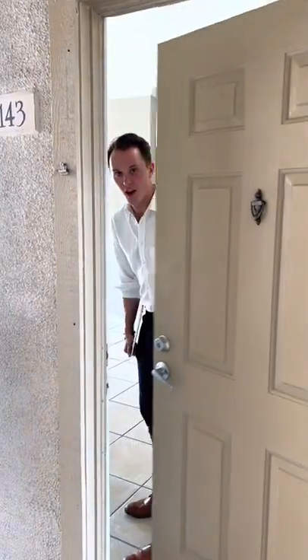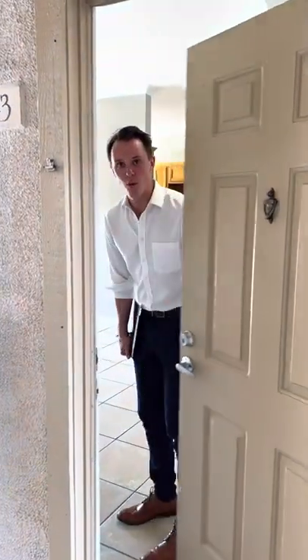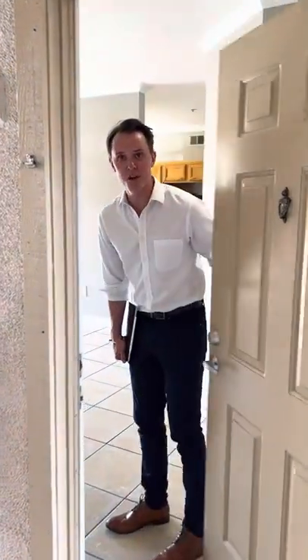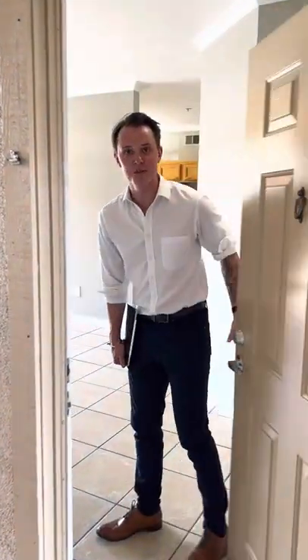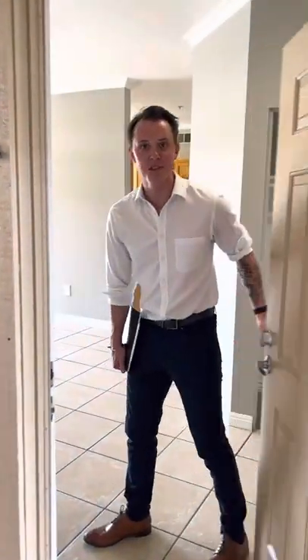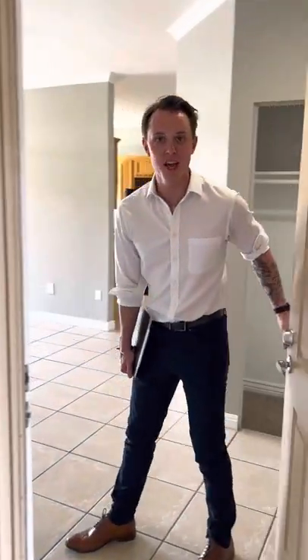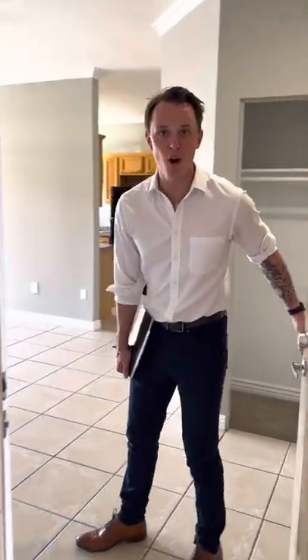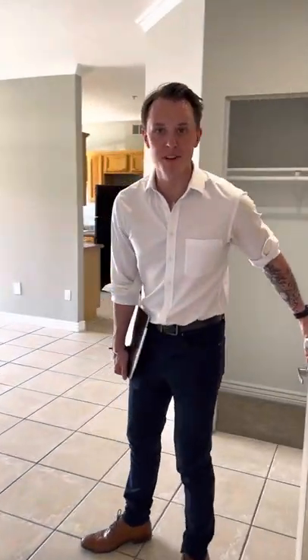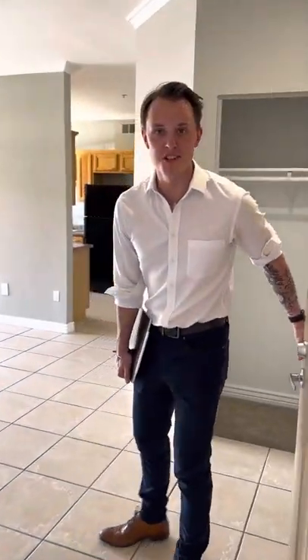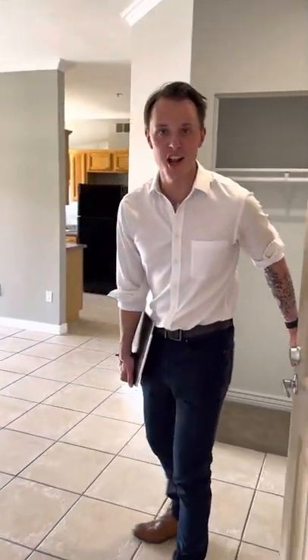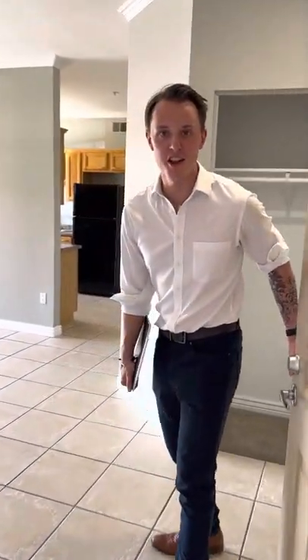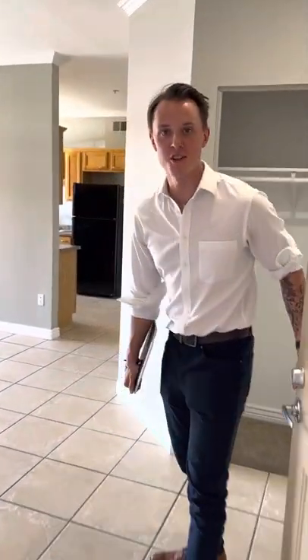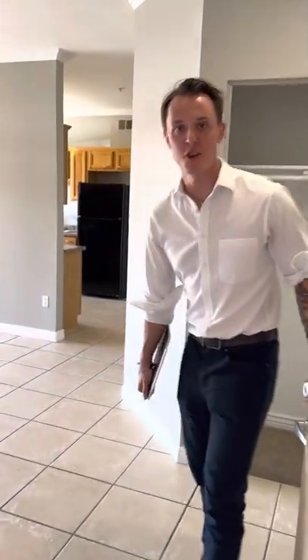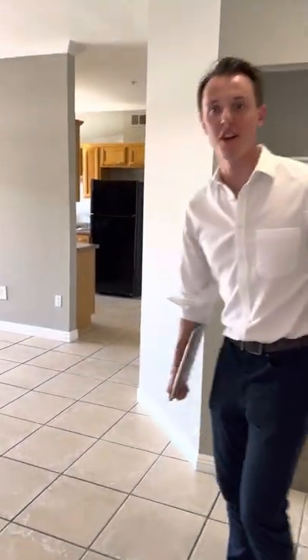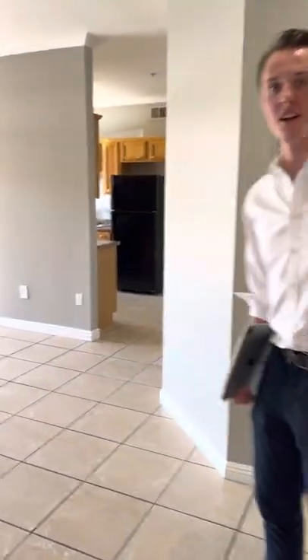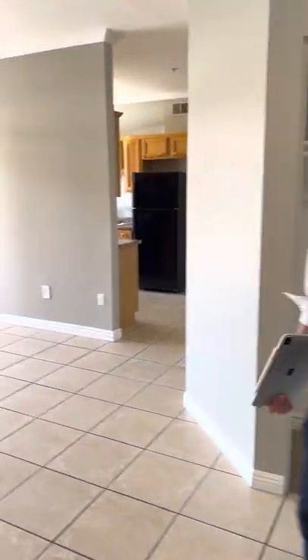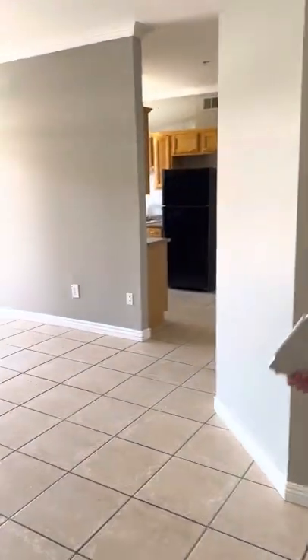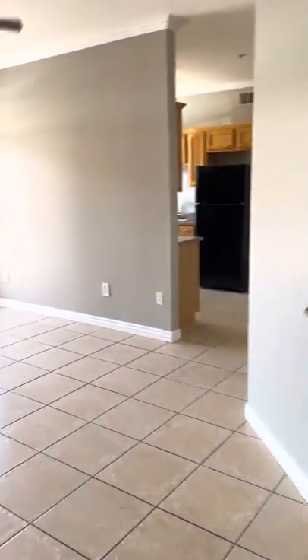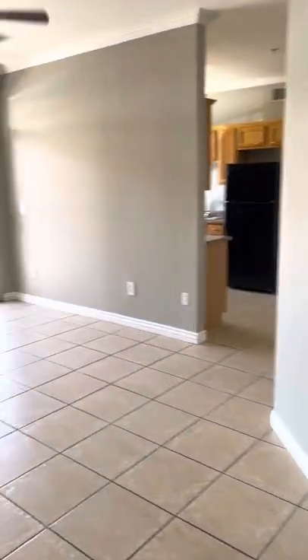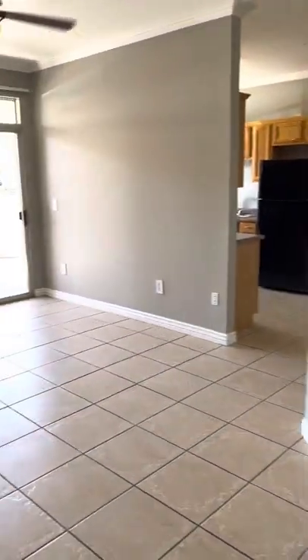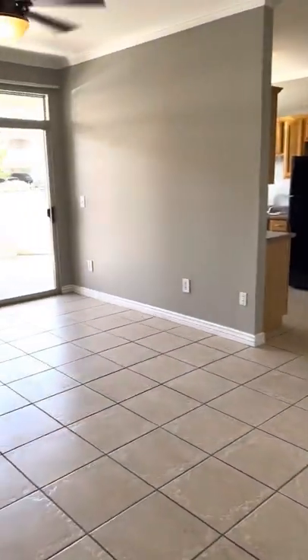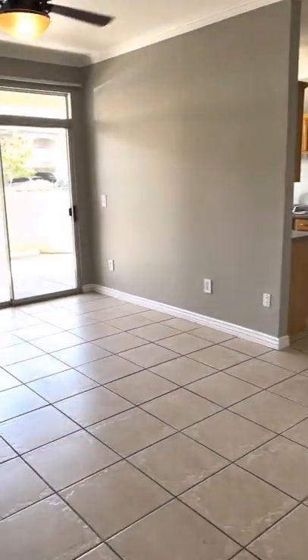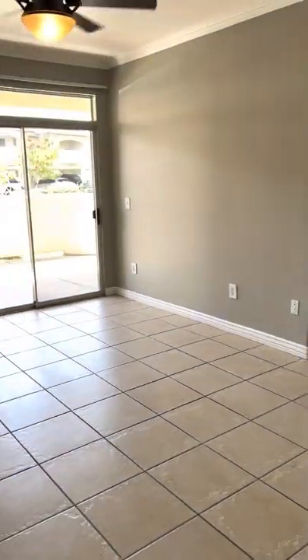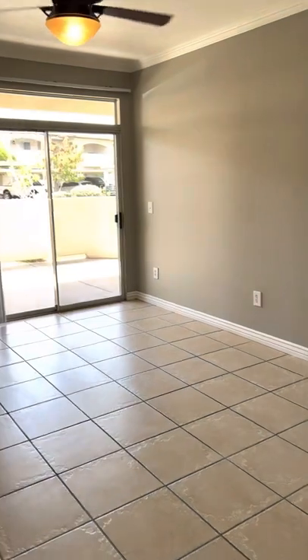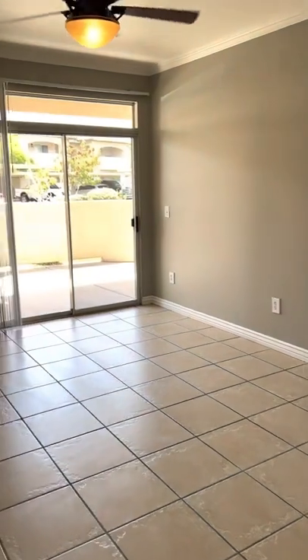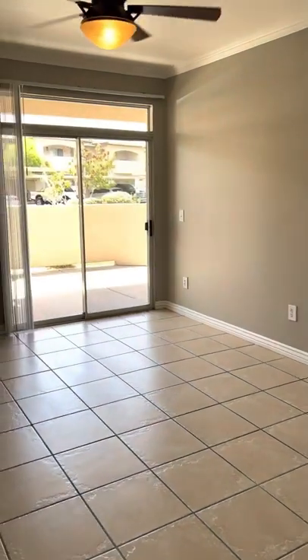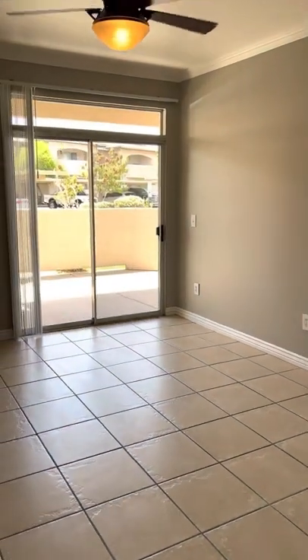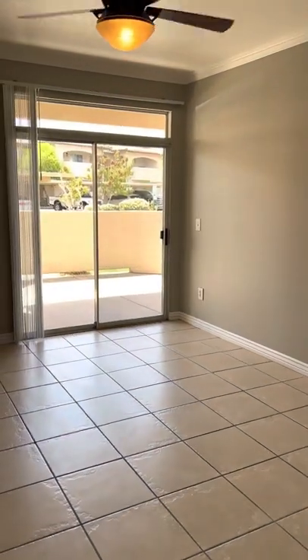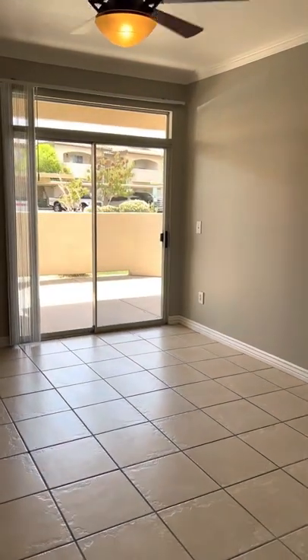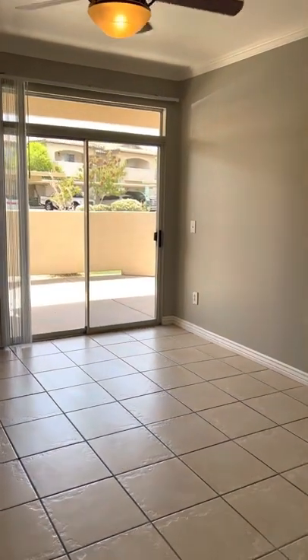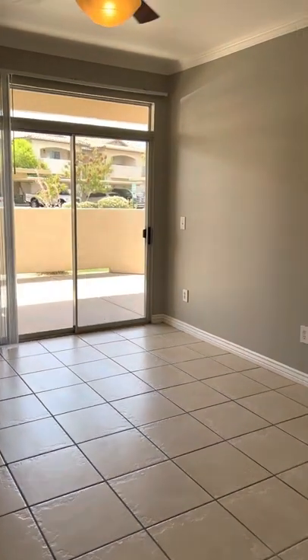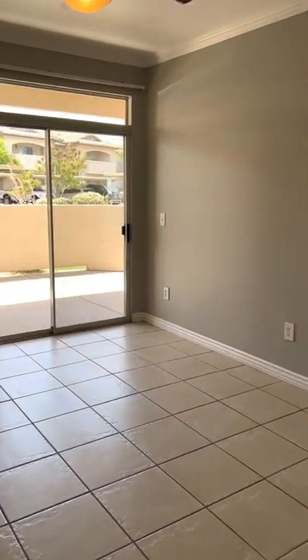Welcome to Soleil Apartments in Chandler, Arizona. Here we have a one bedroom which is 910 square feet.